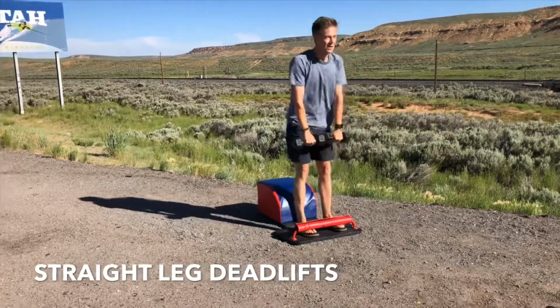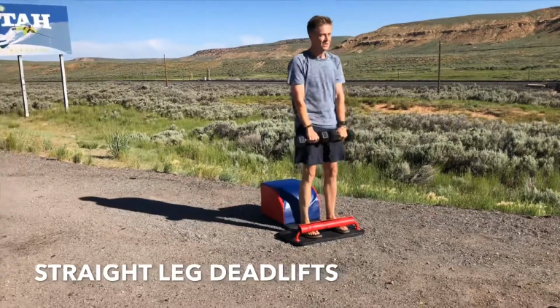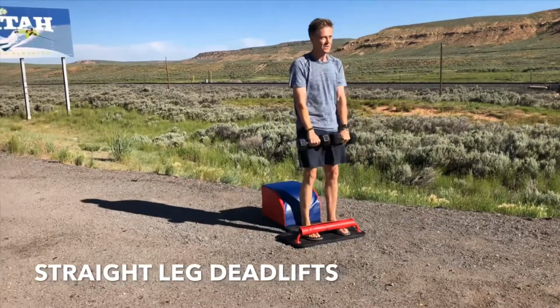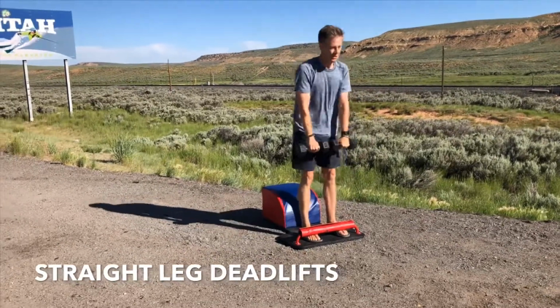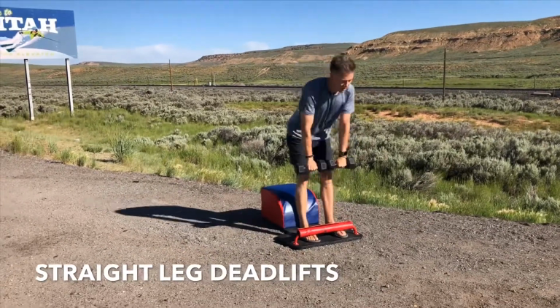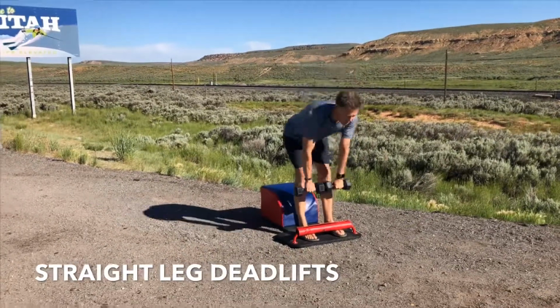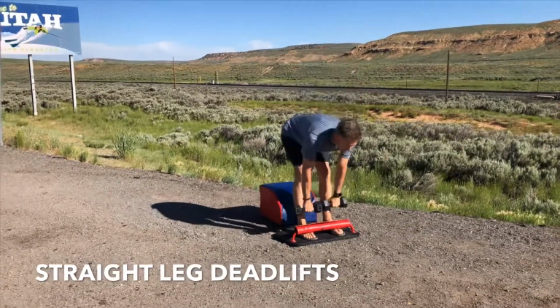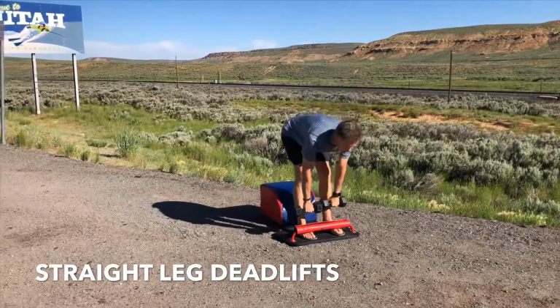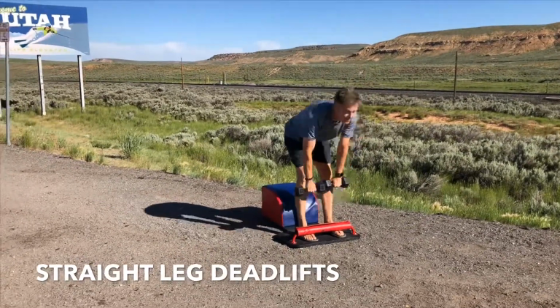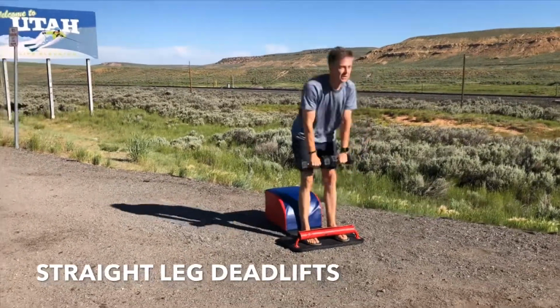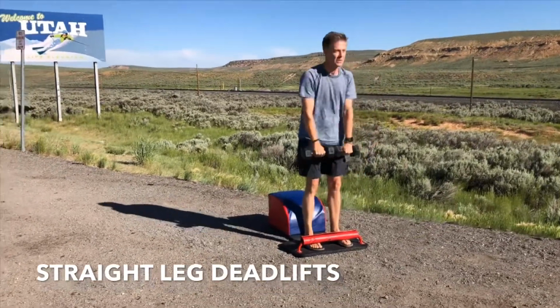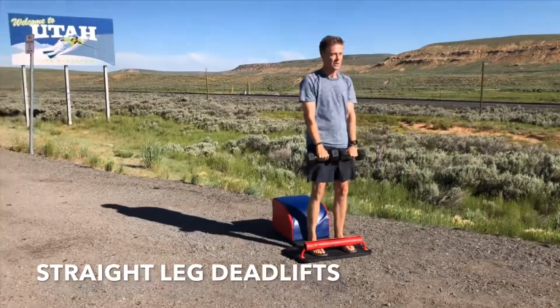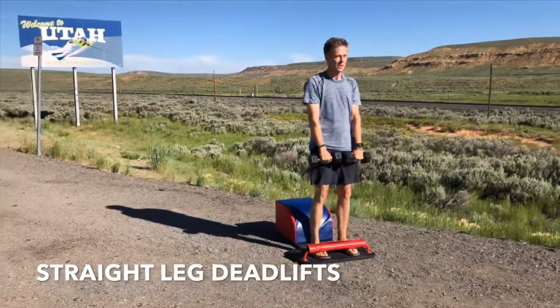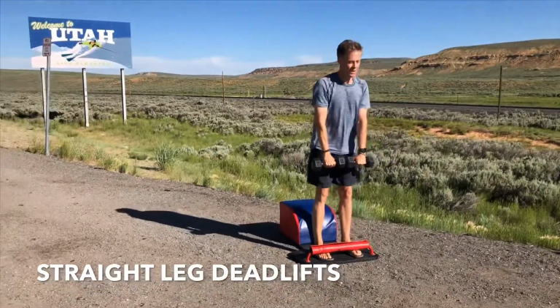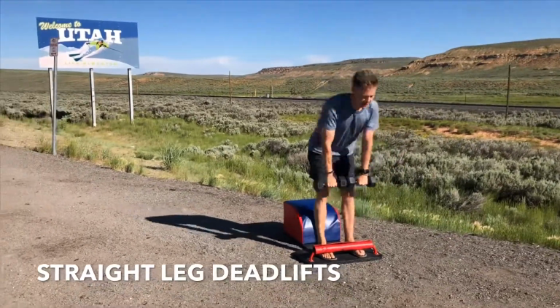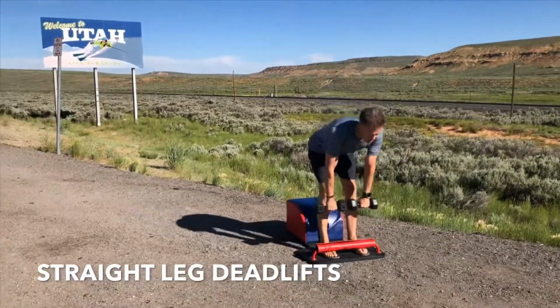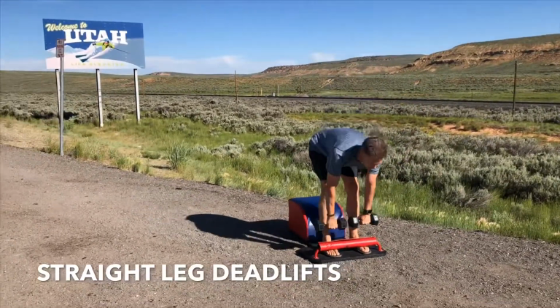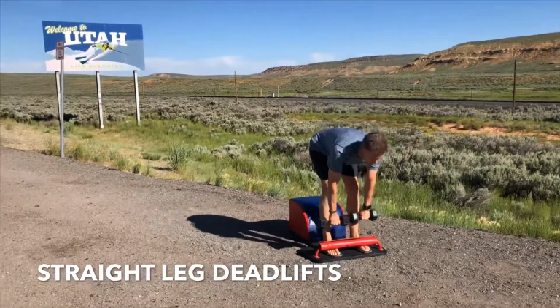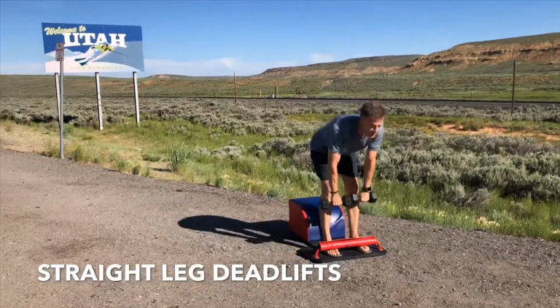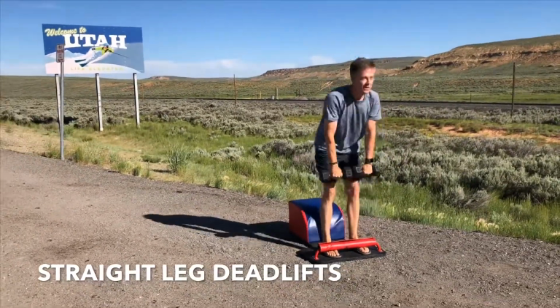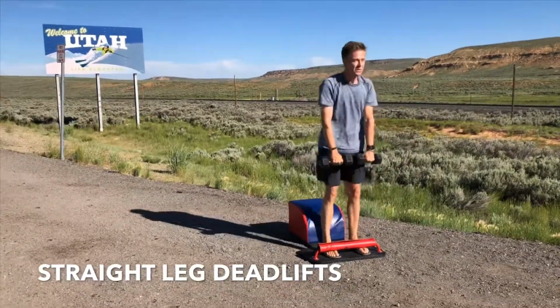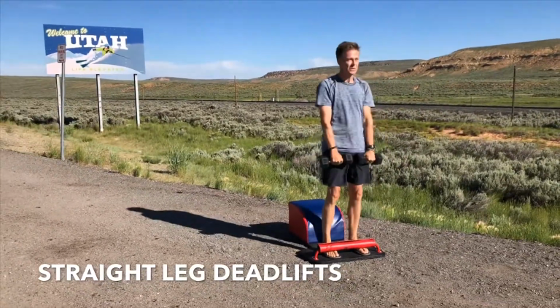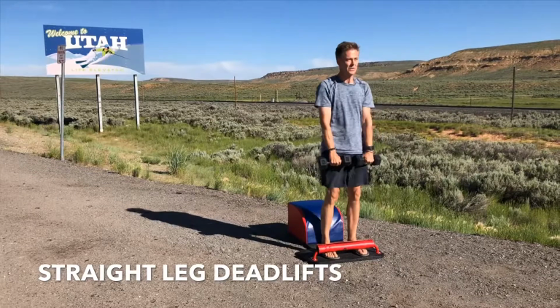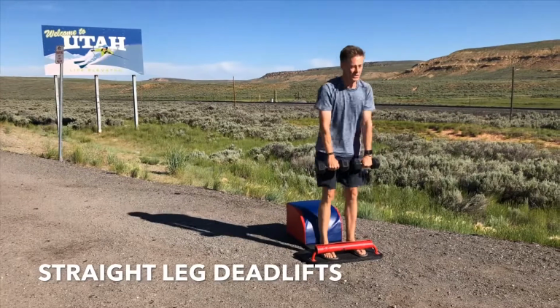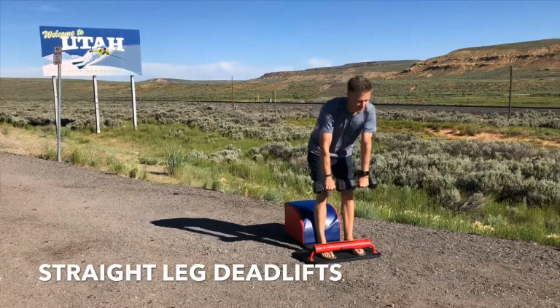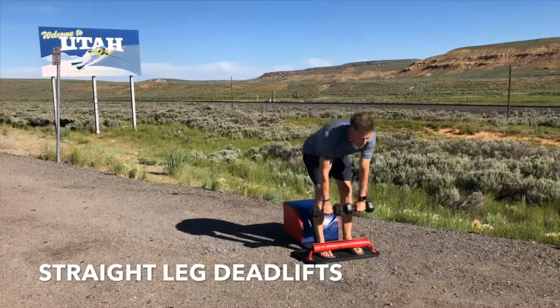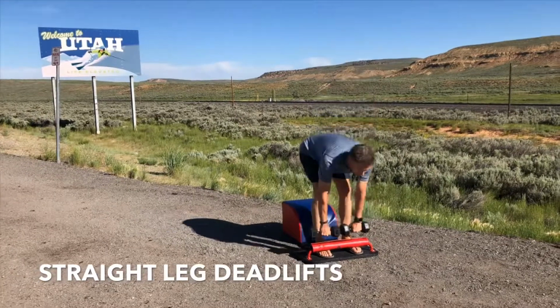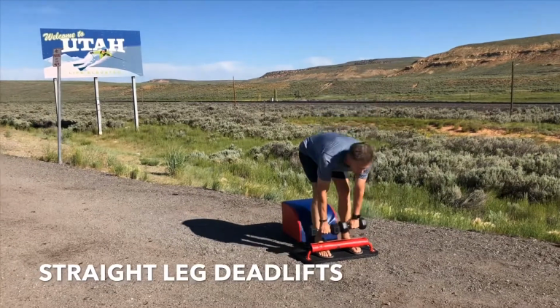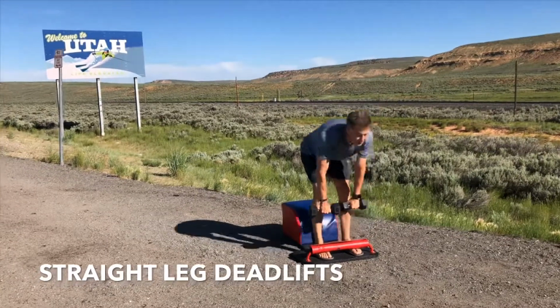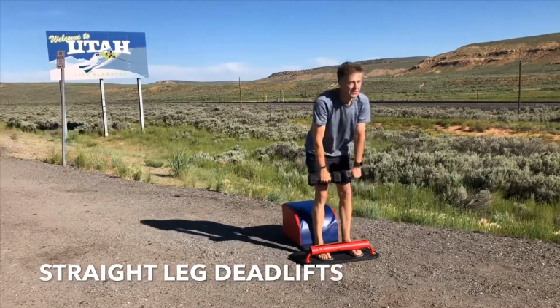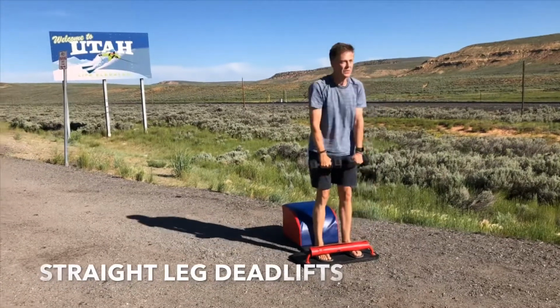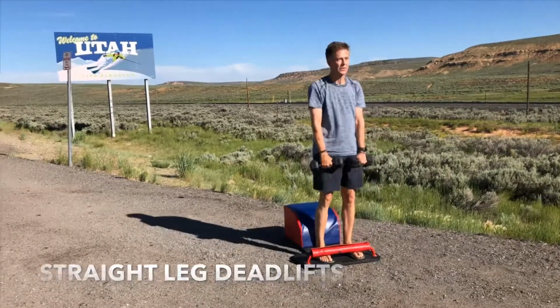Shine your heart forward, tuck your navel into your spine. Inhale down, lengthen, exhale up, strengthen. Inhale down, create length, exhale up, create strength.